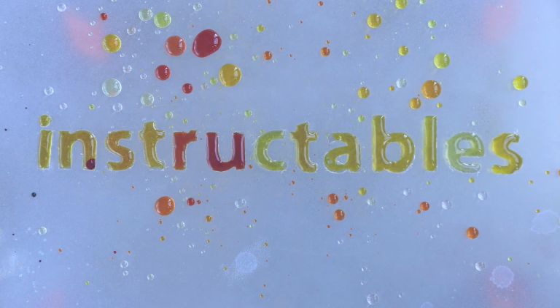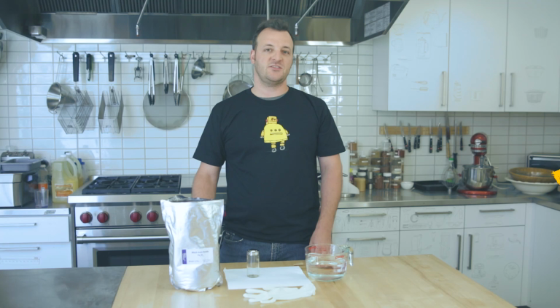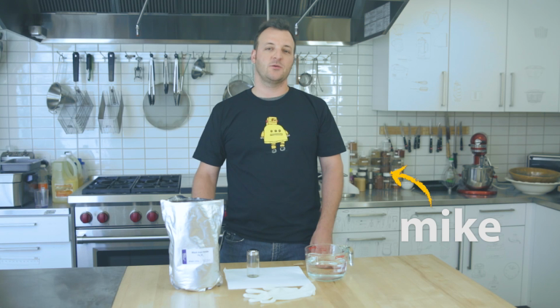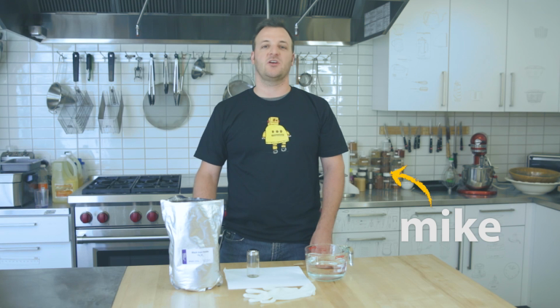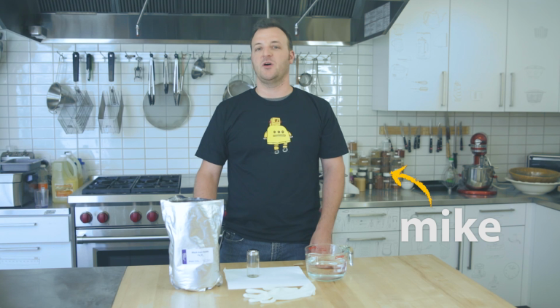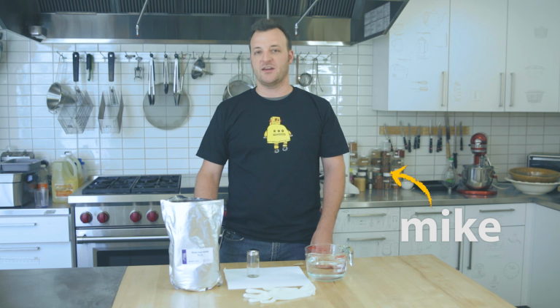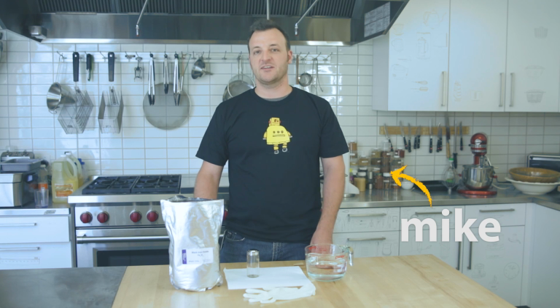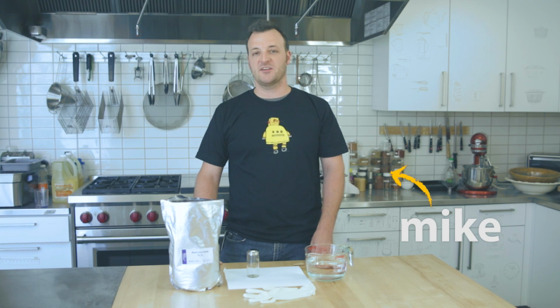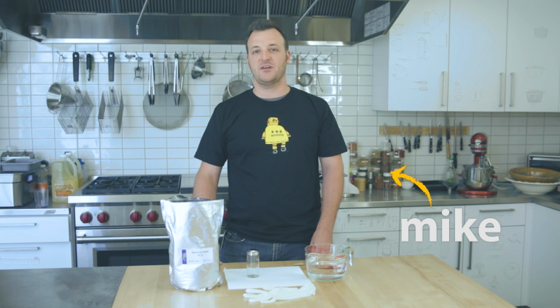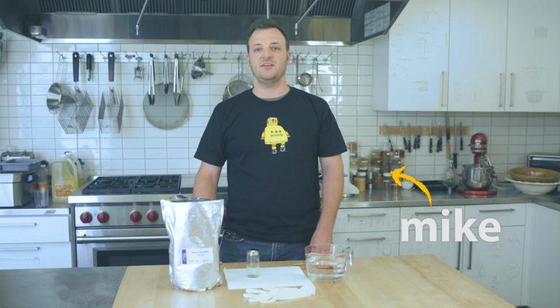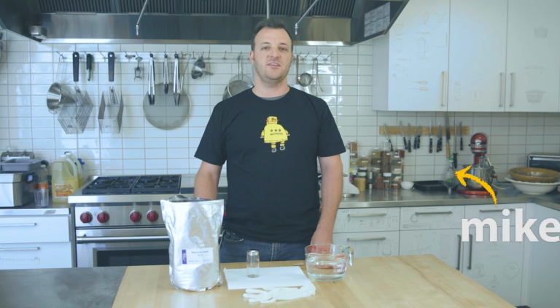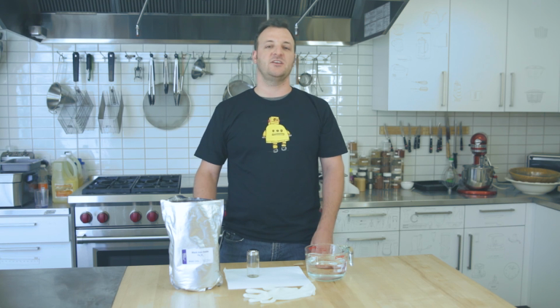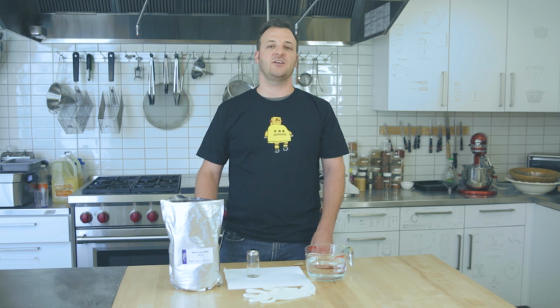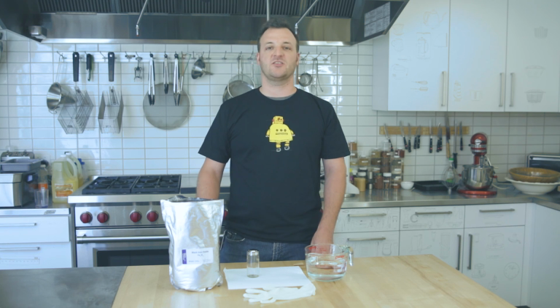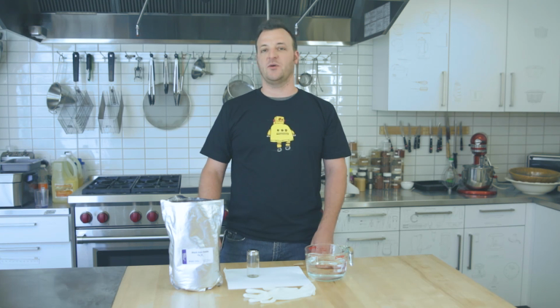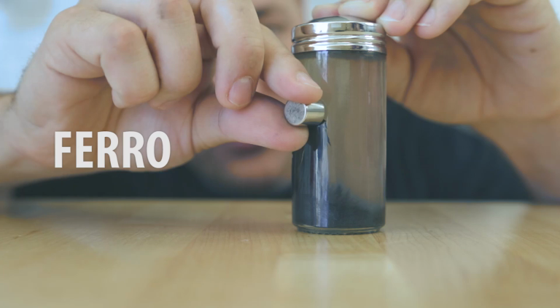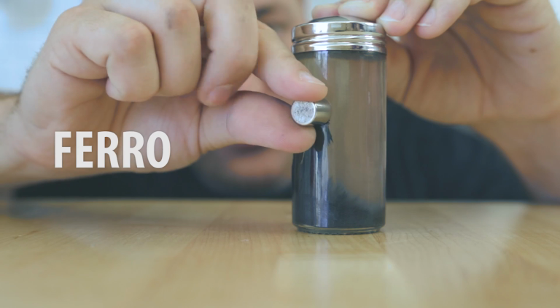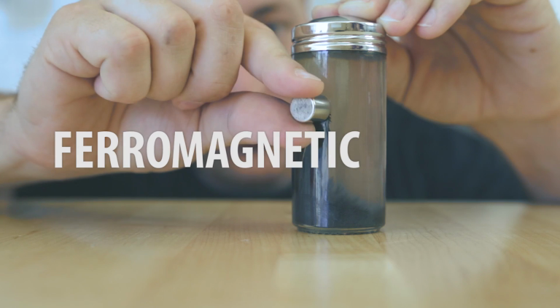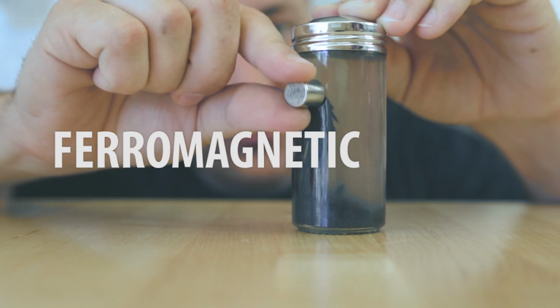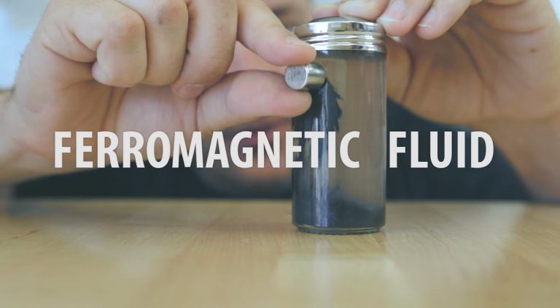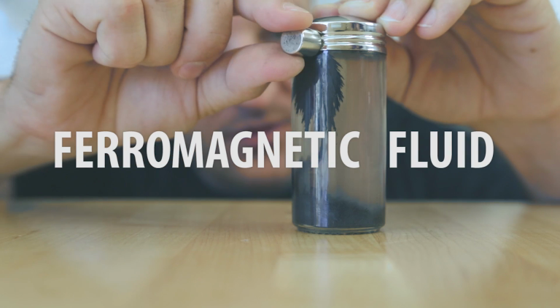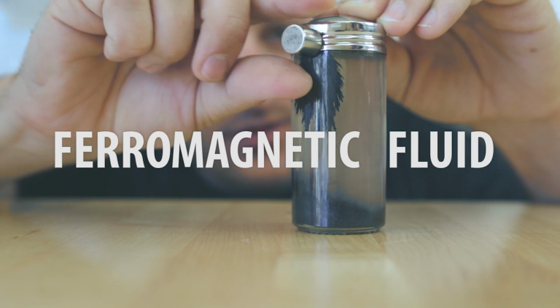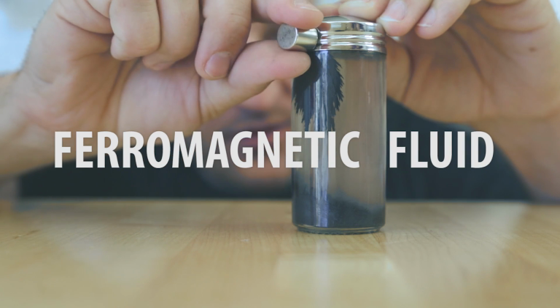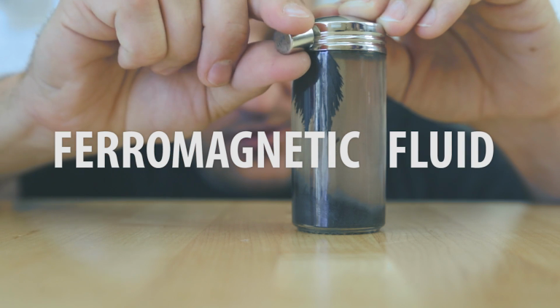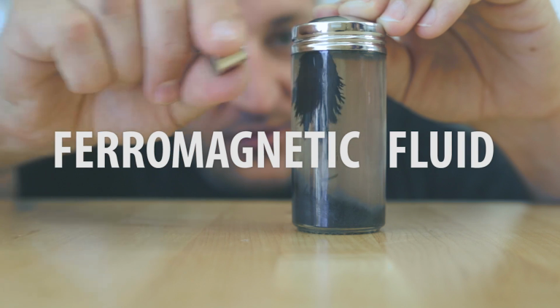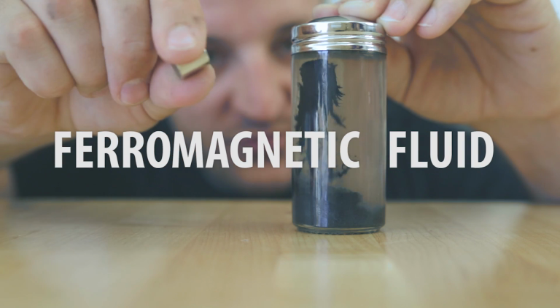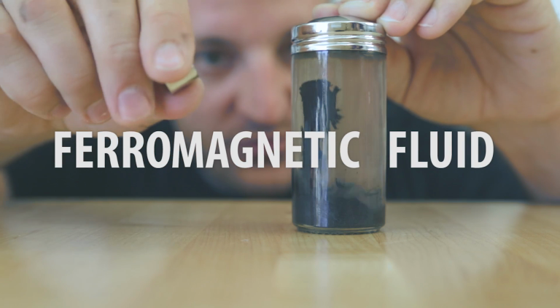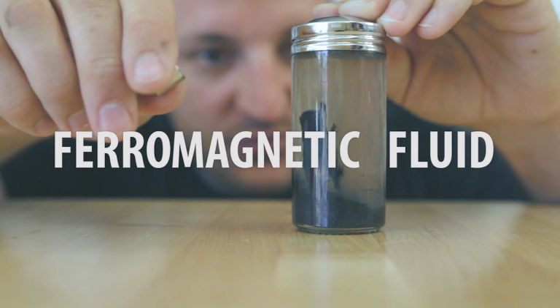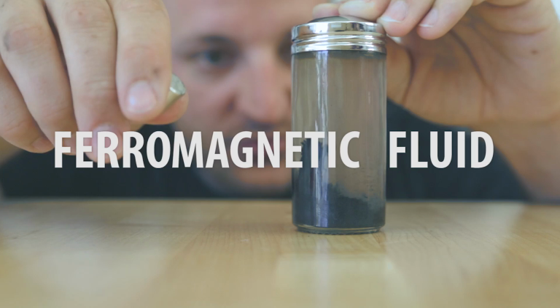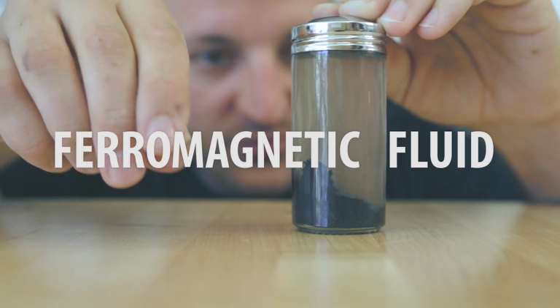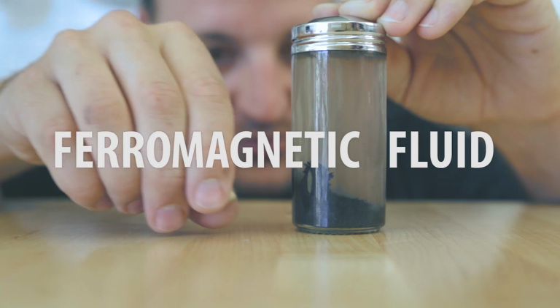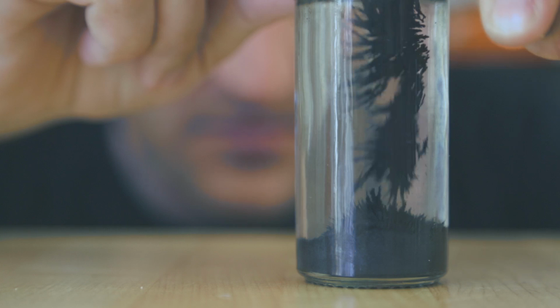Last year was all about magnetic silly putty and this year it's all about ferromagnetic fluid. Making your own is super easy and I'm going to show you how to do it.